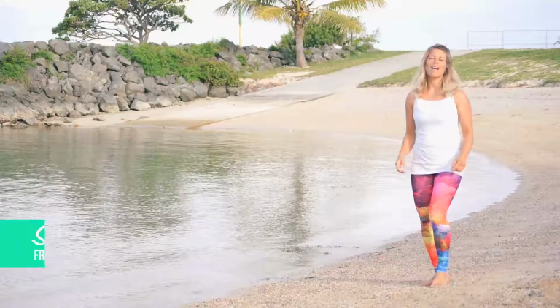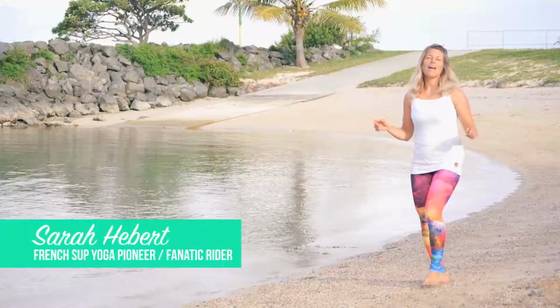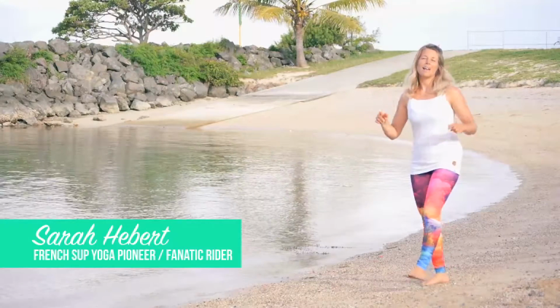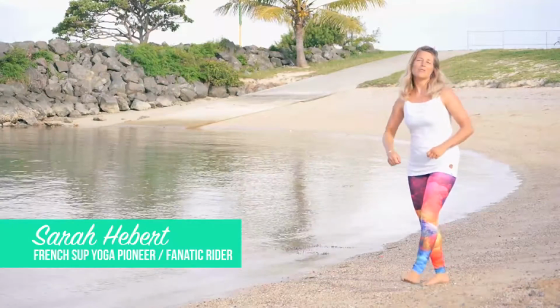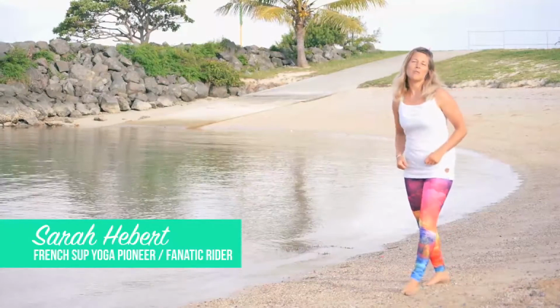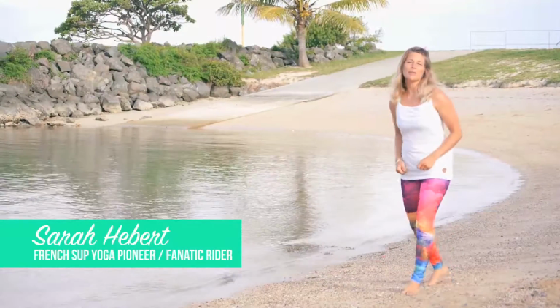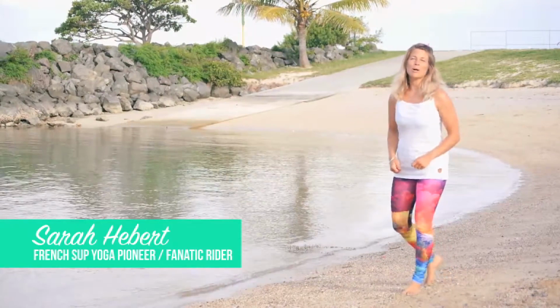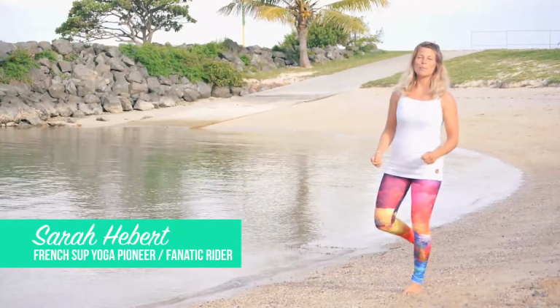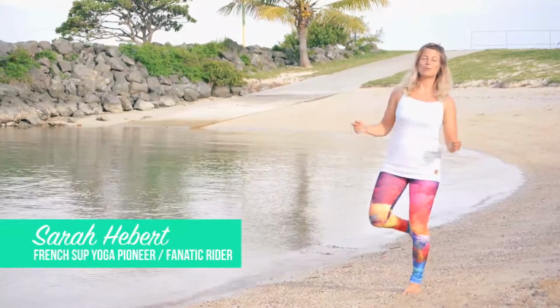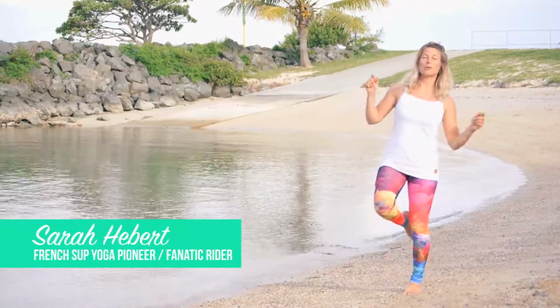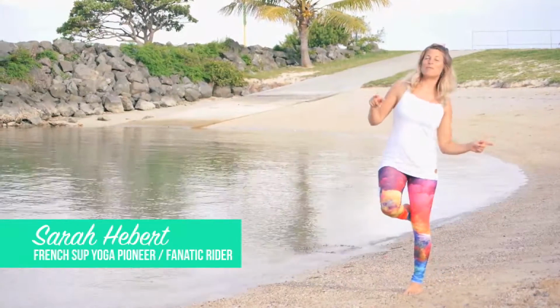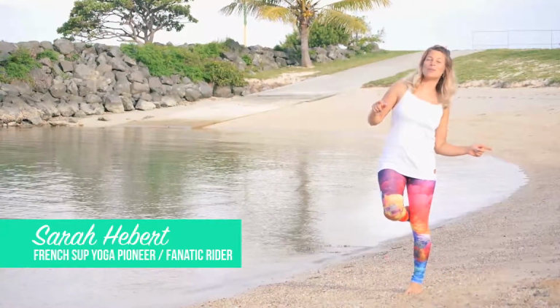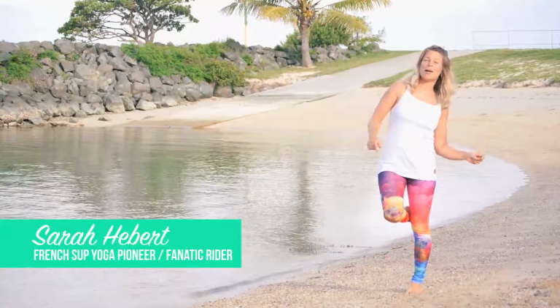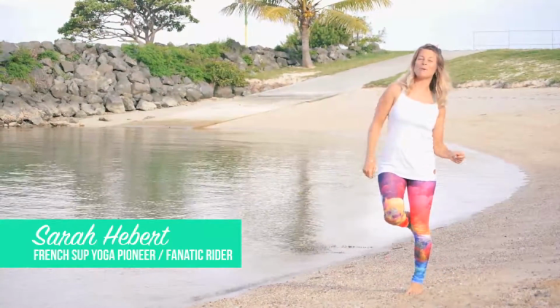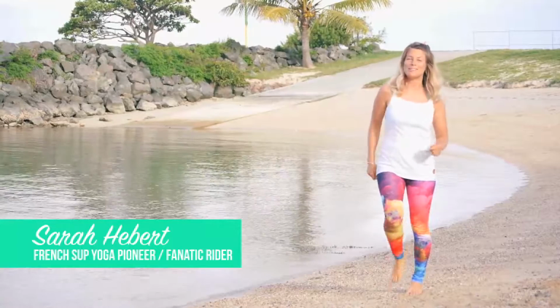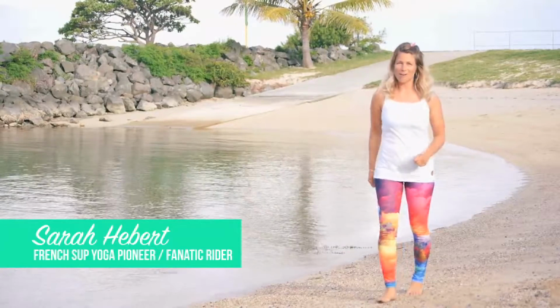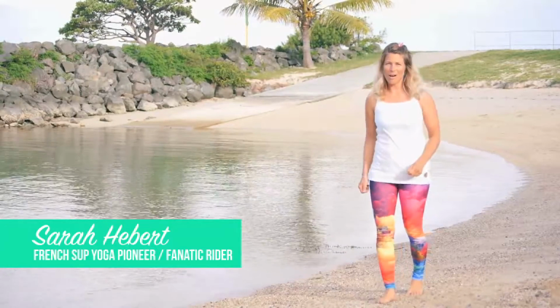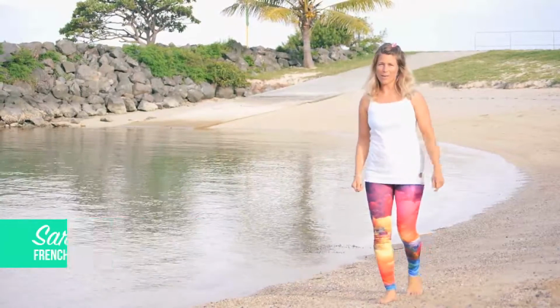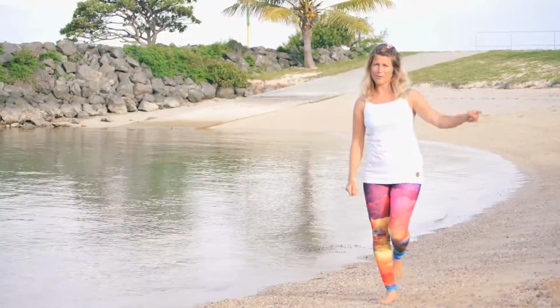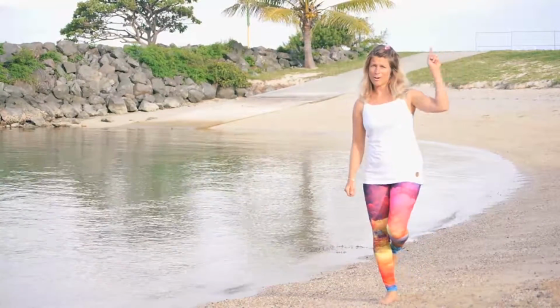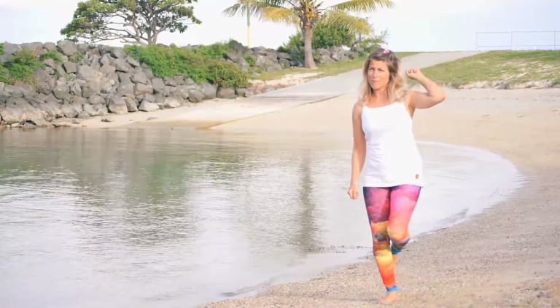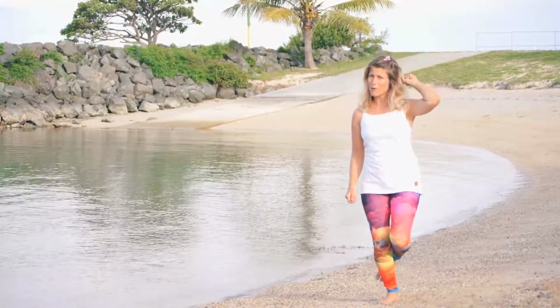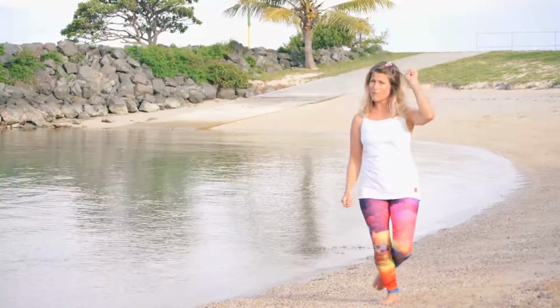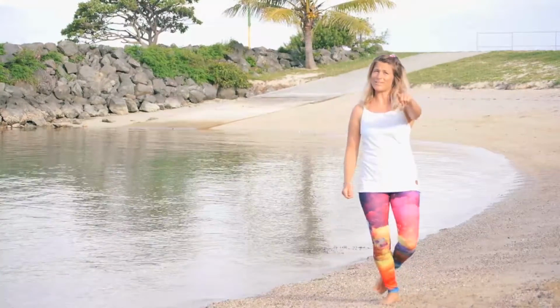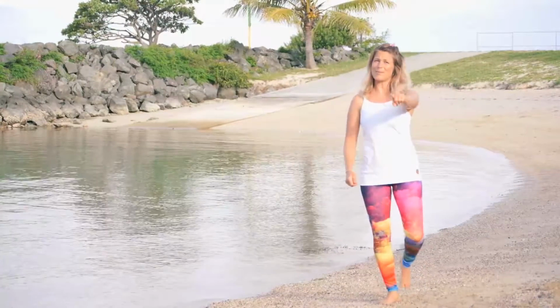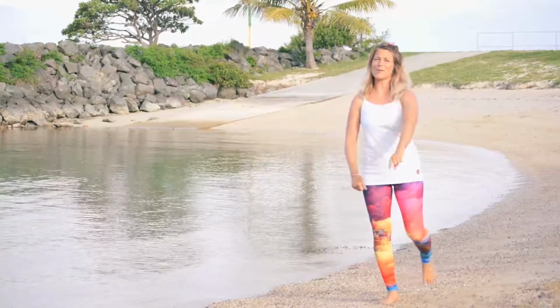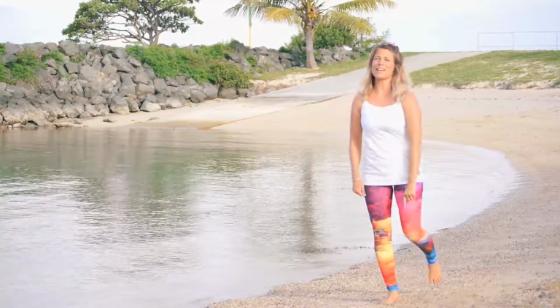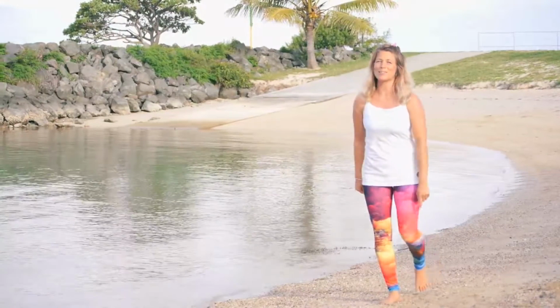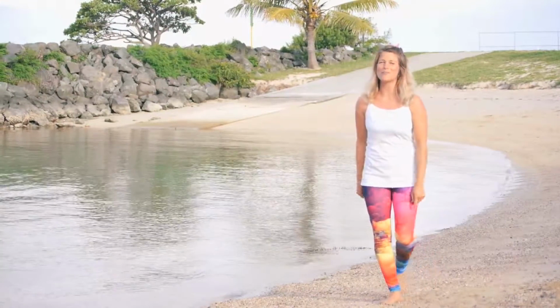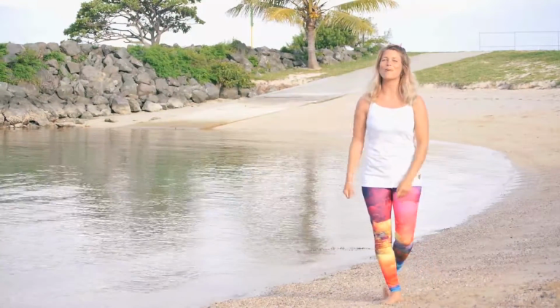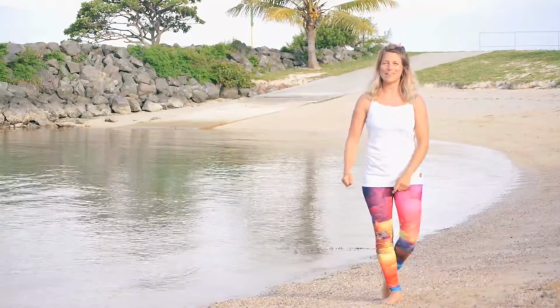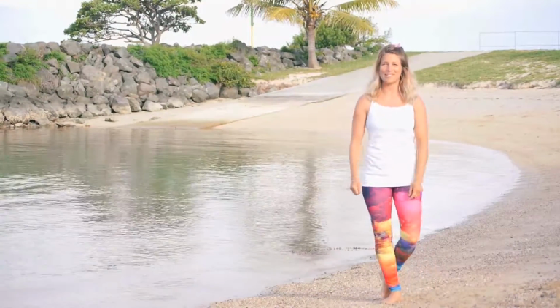Hello everyone, welcome back to SUP Yoga with Sarah. Get ready for your first SUP Yoga lesson for beginners.